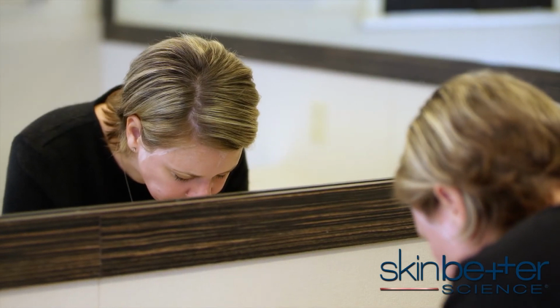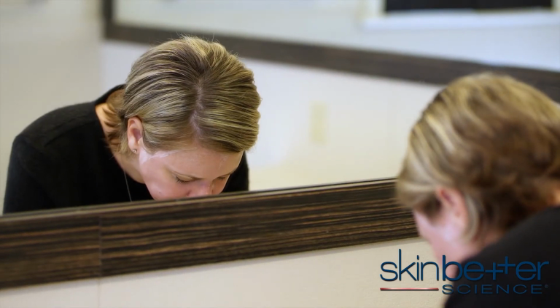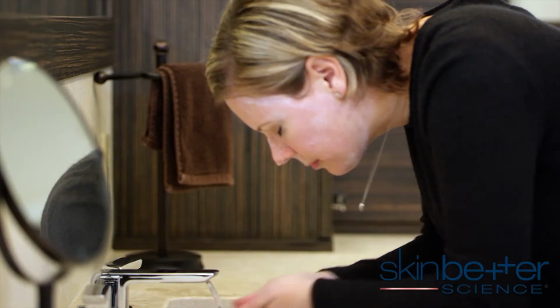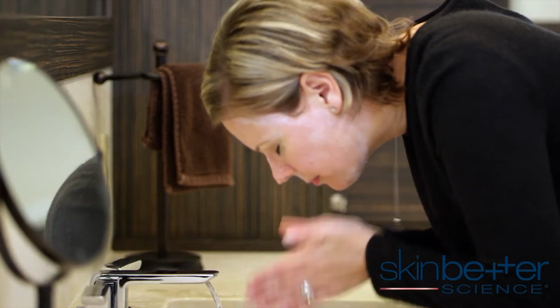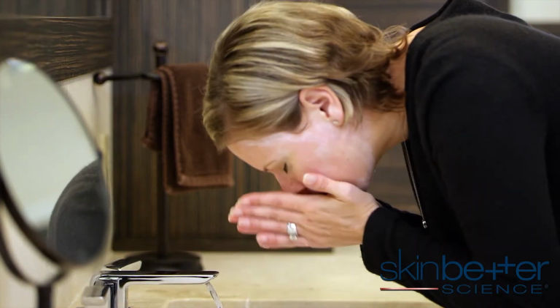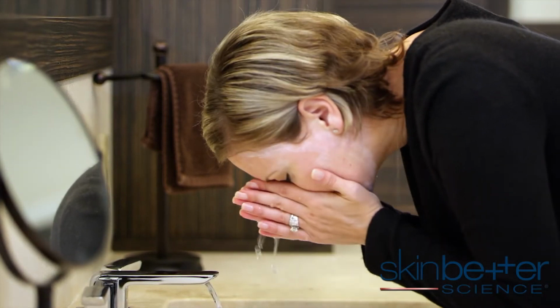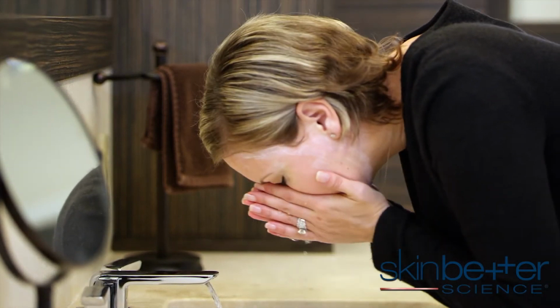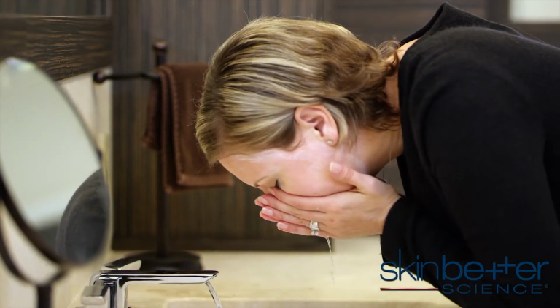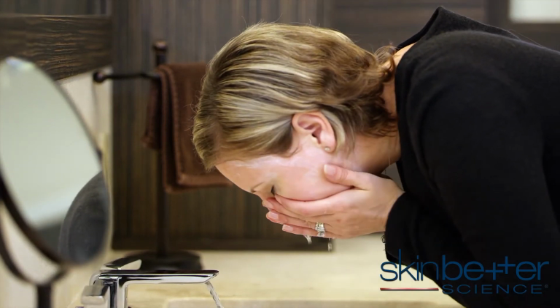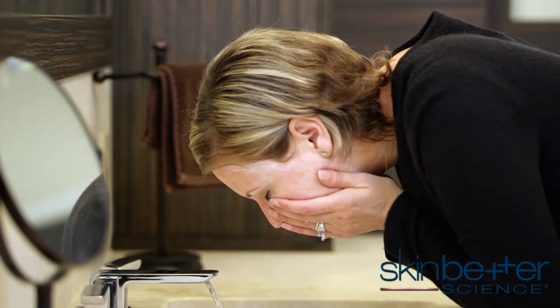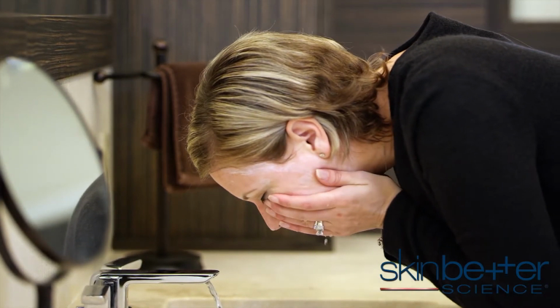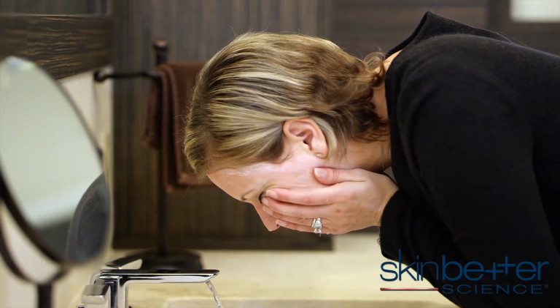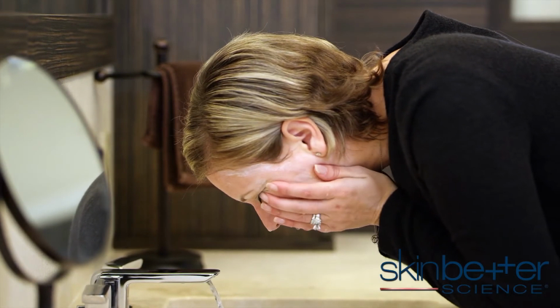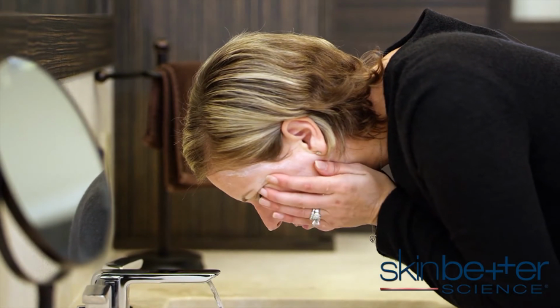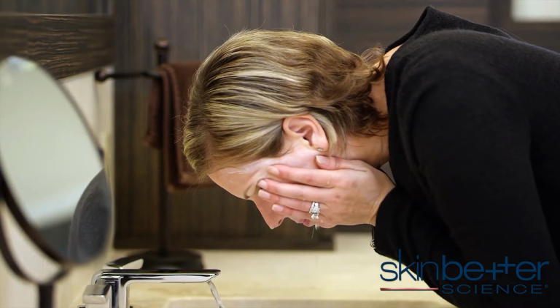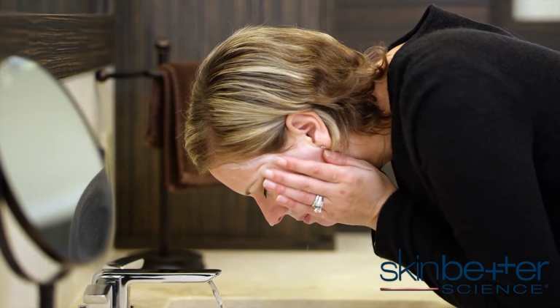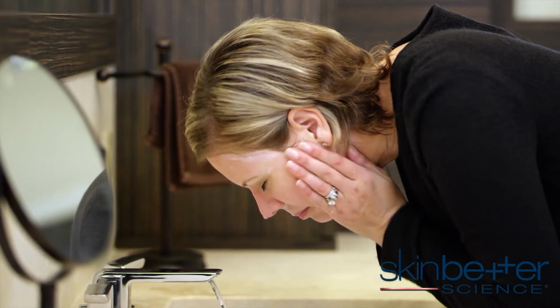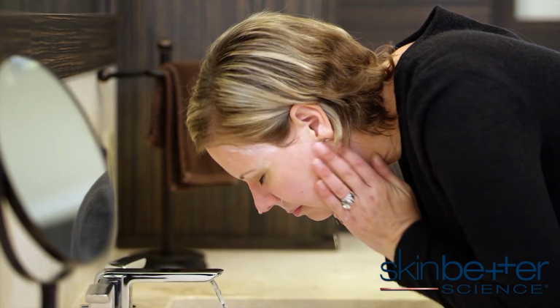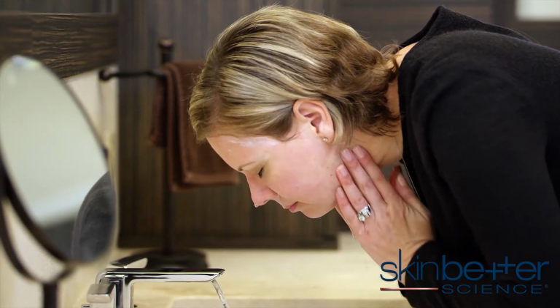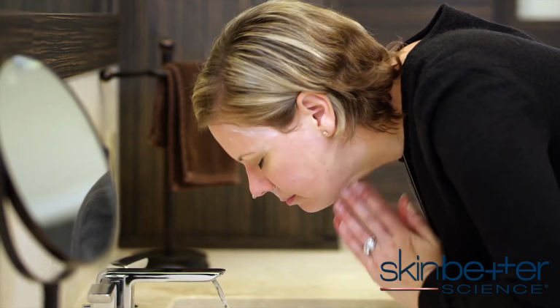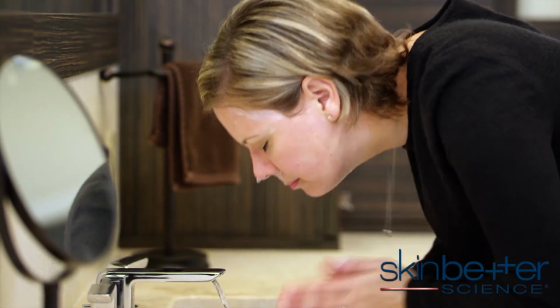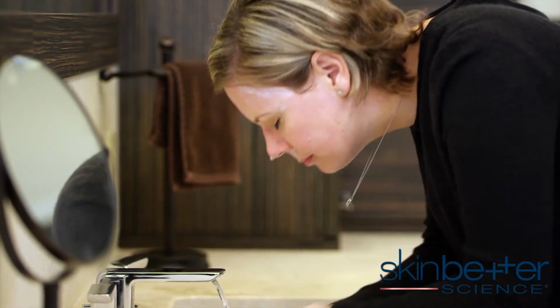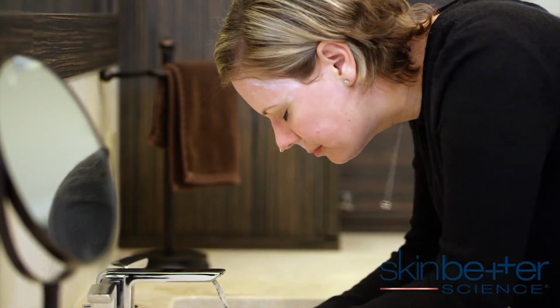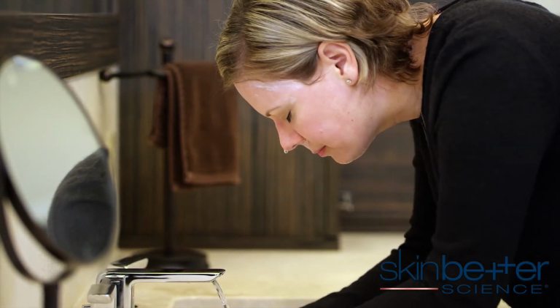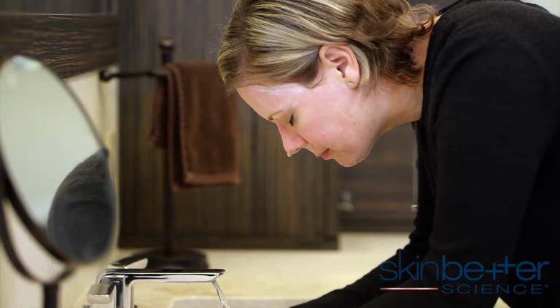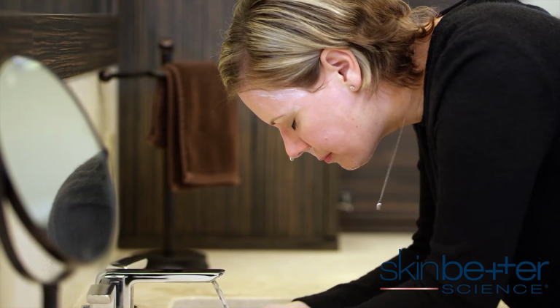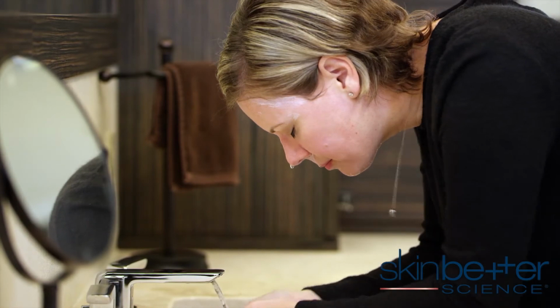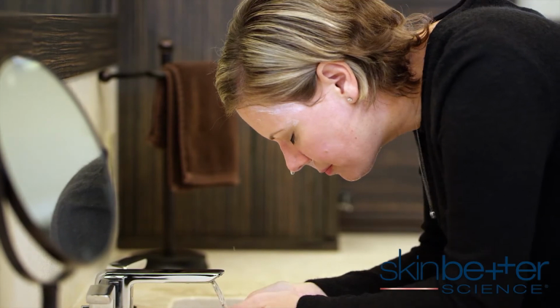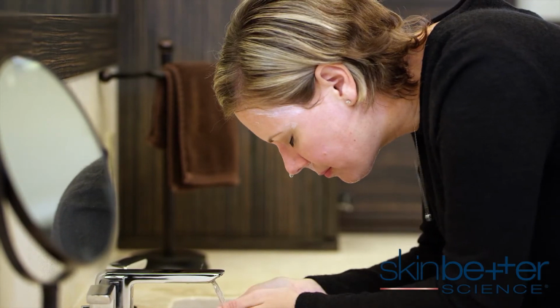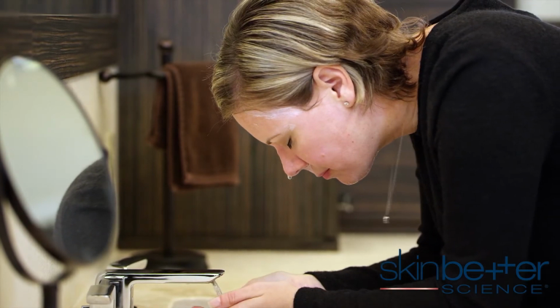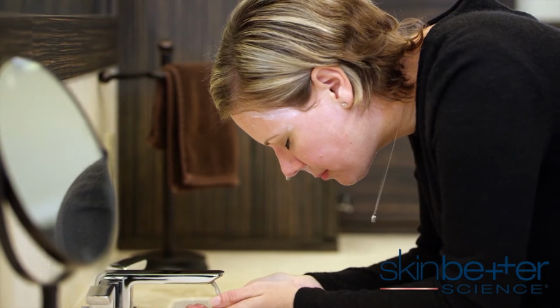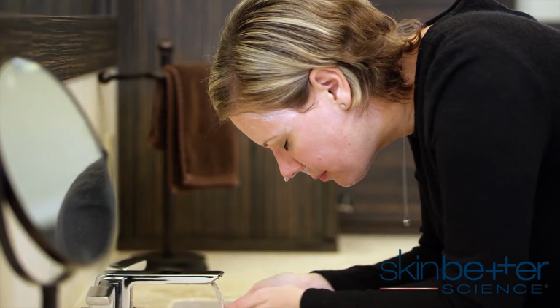If you are using this within the treatment room, use damp cotton to remove the mask.